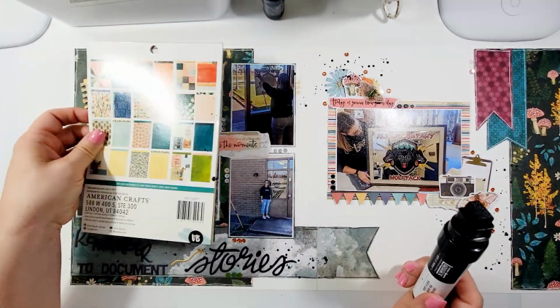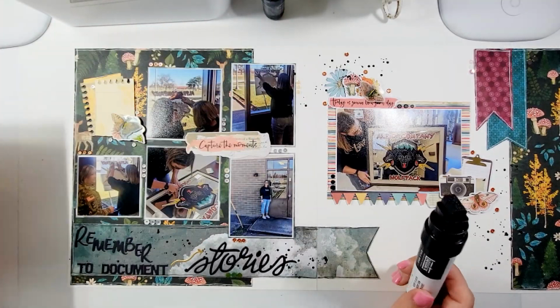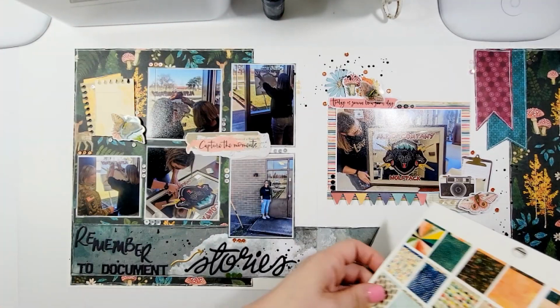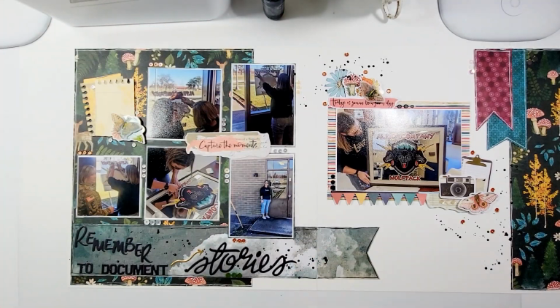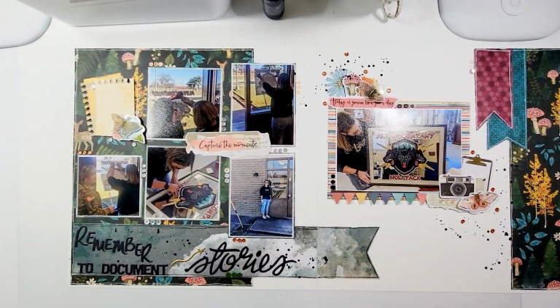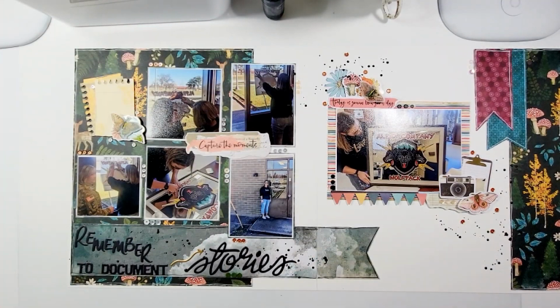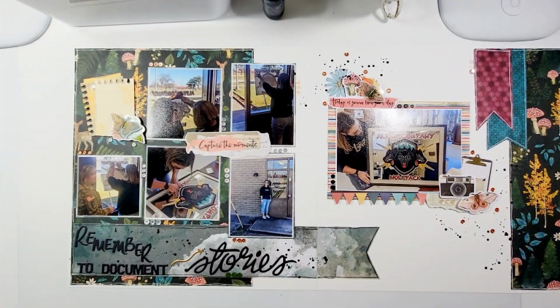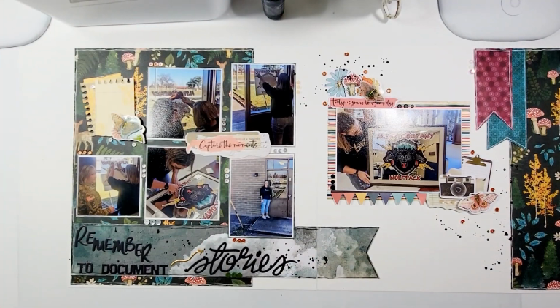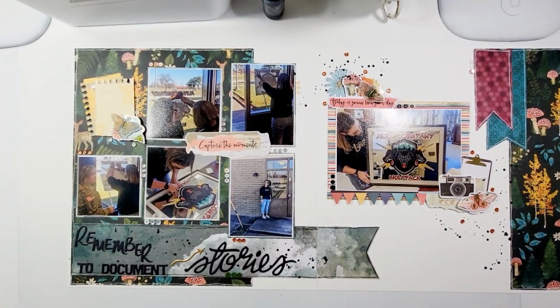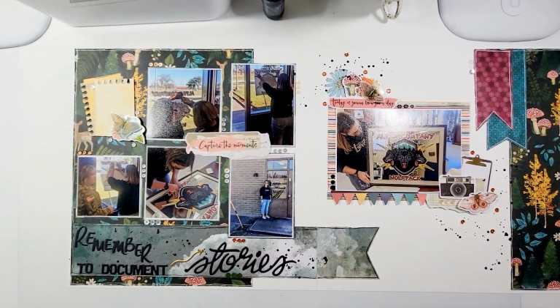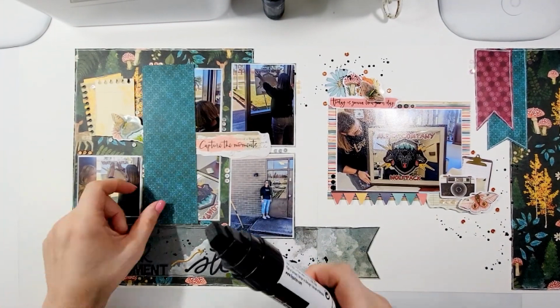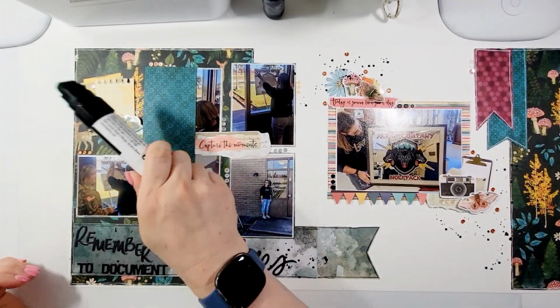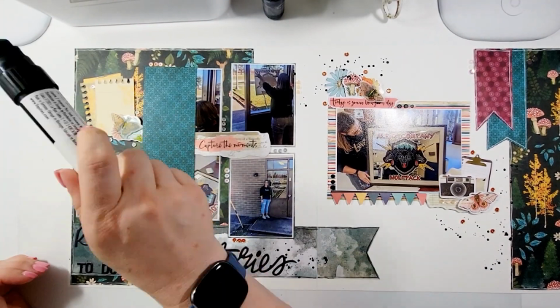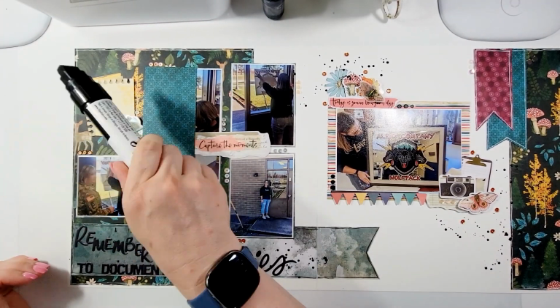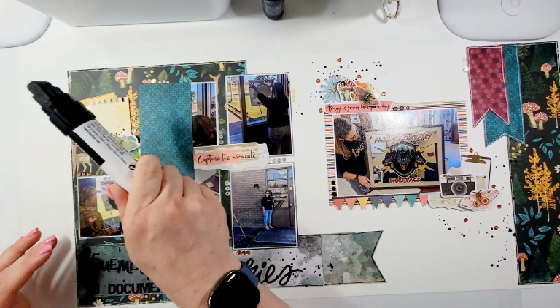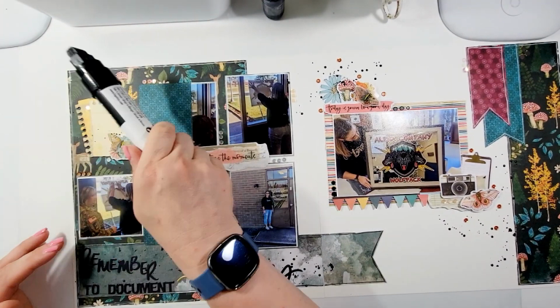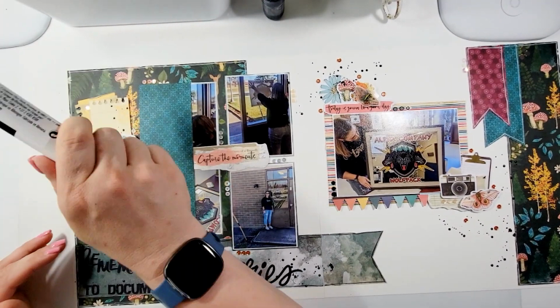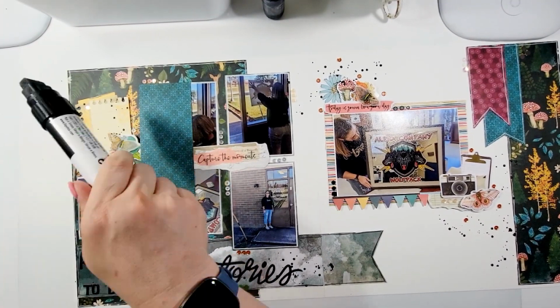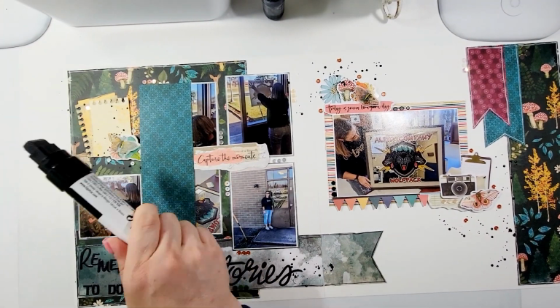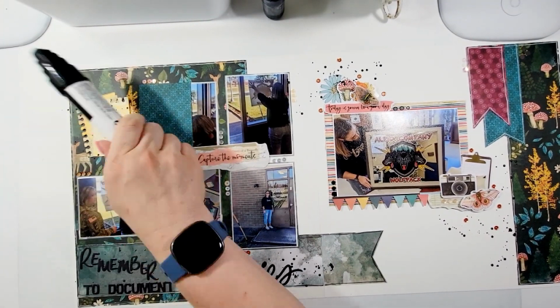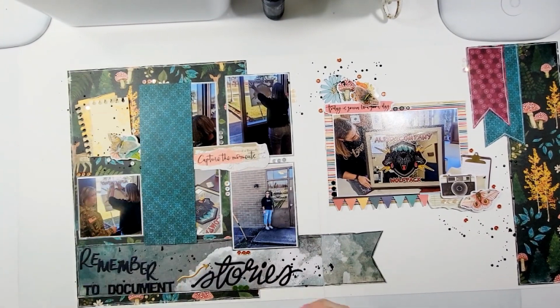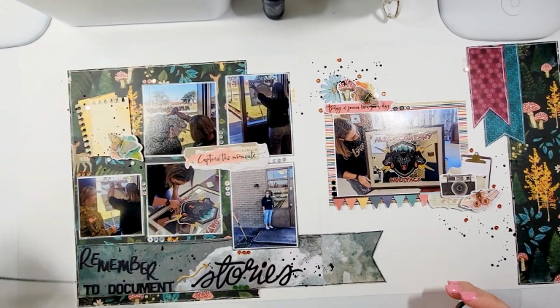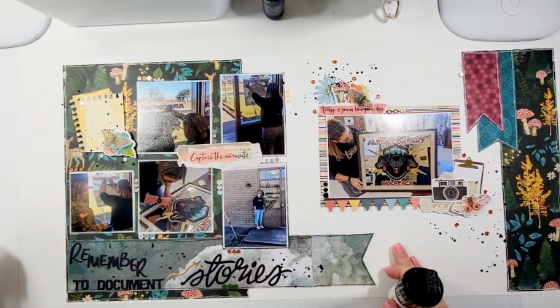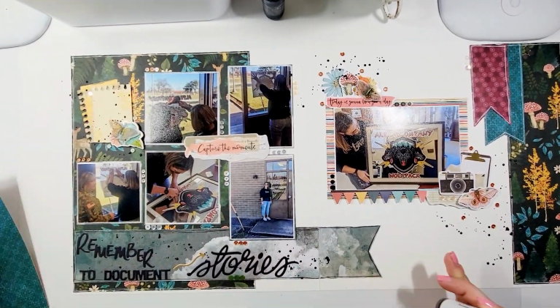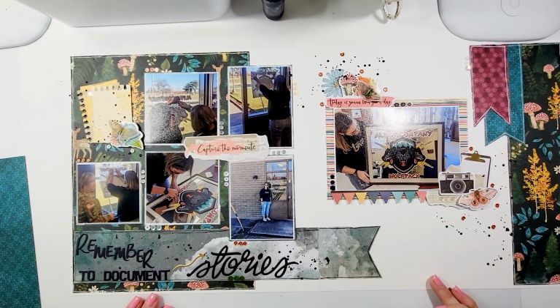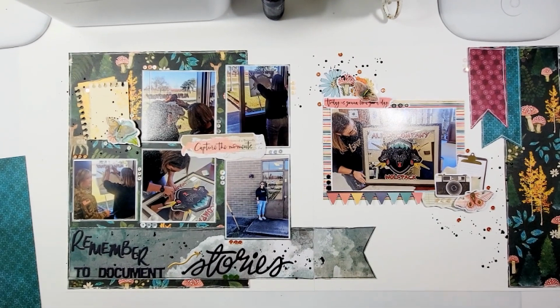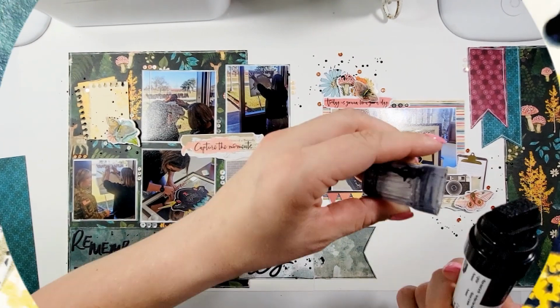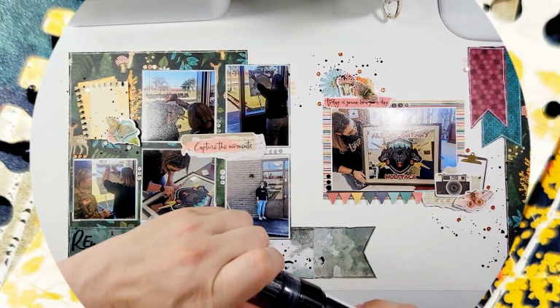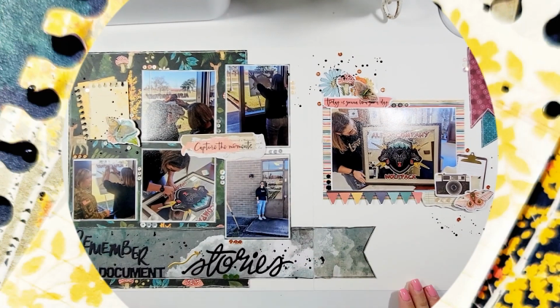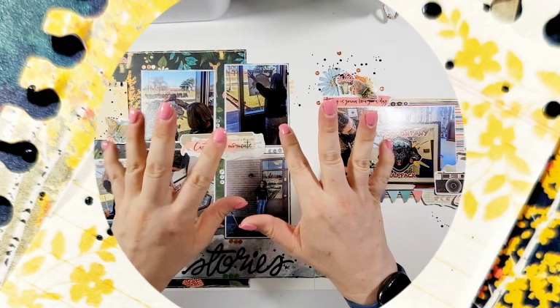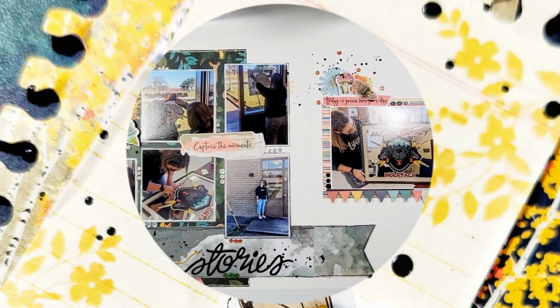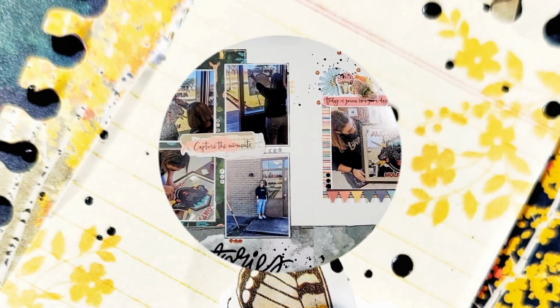Here are the splatters — the still shots are coming up. Make sure you go check out Spiegel Mom Scraps and put Miranda15 in the discount code area for 15% off your order. Make sure you like and subscribe to the channel. I hope you are all staying safe, have a wonderful day, and I will talk to you soon.